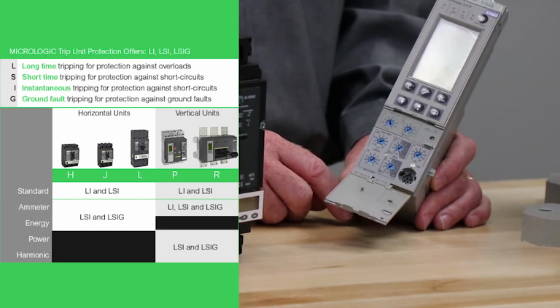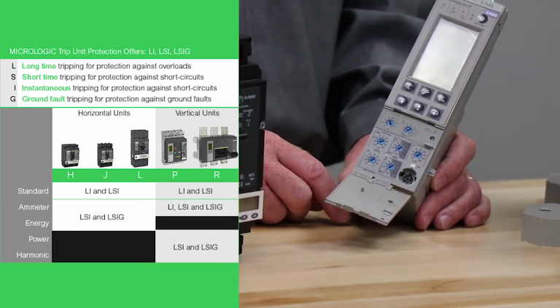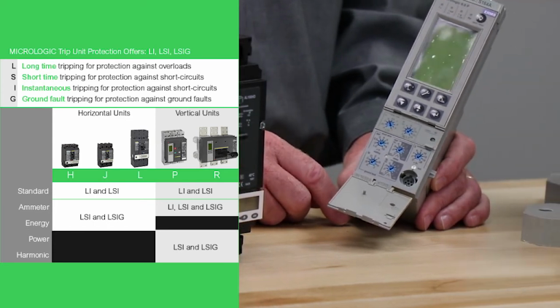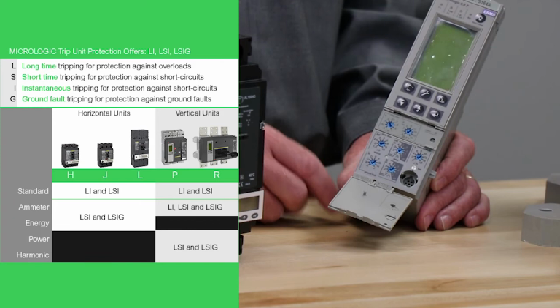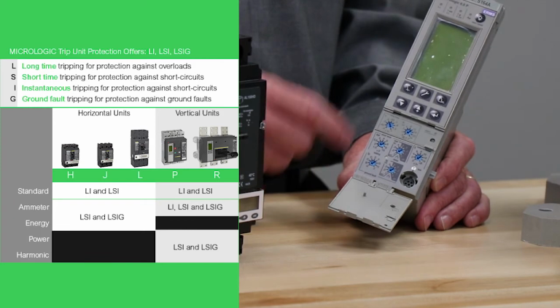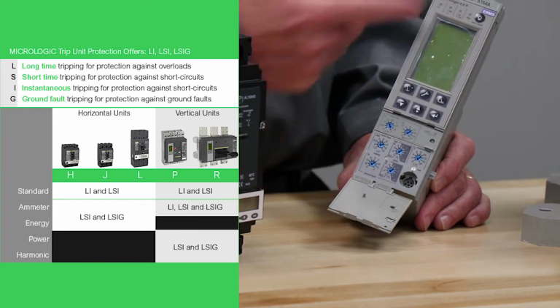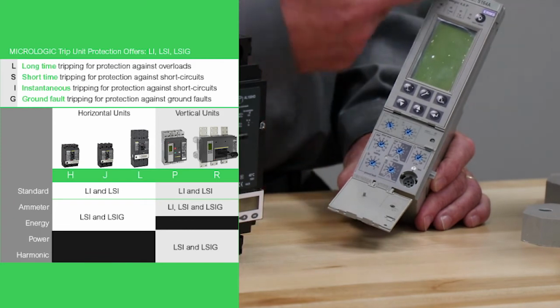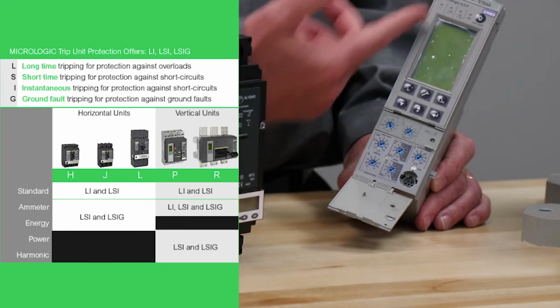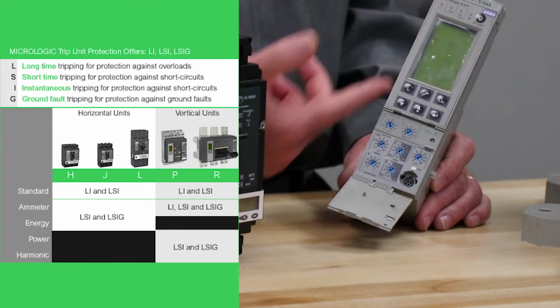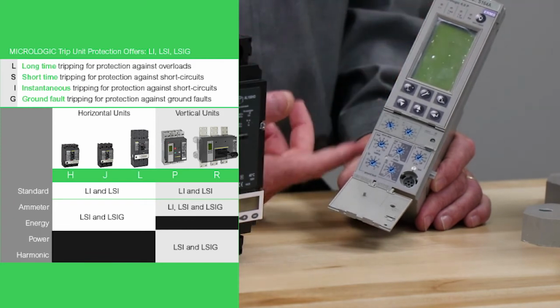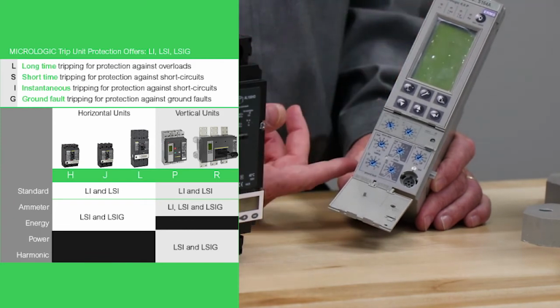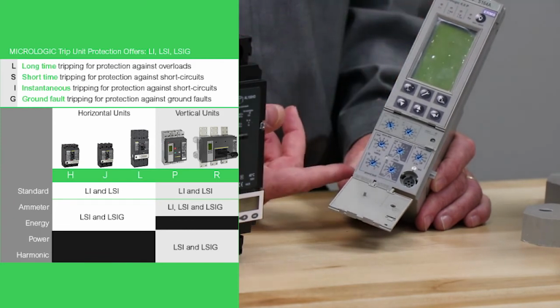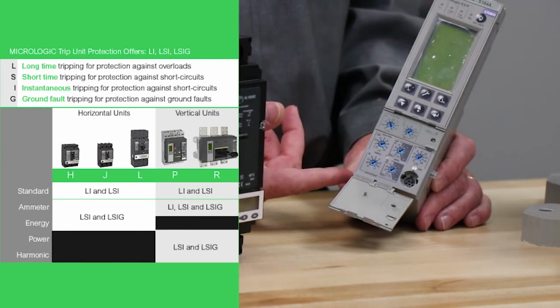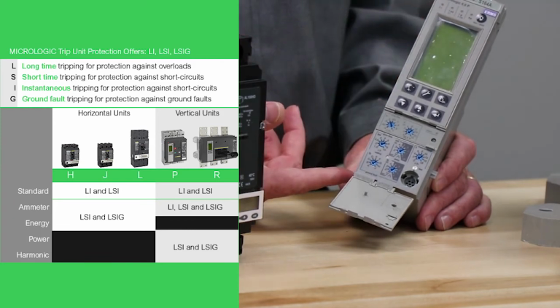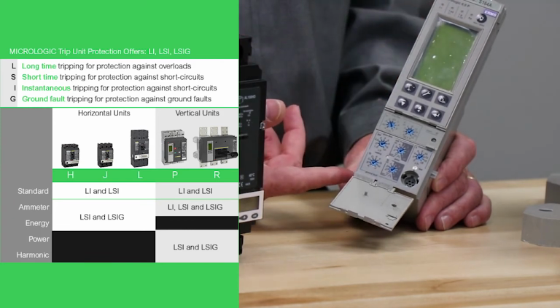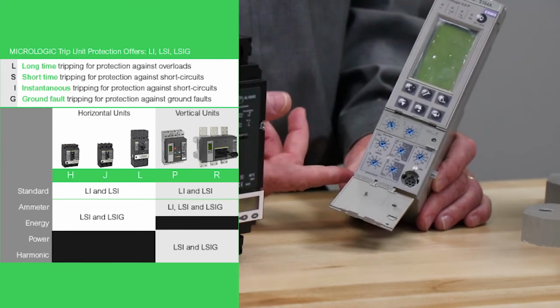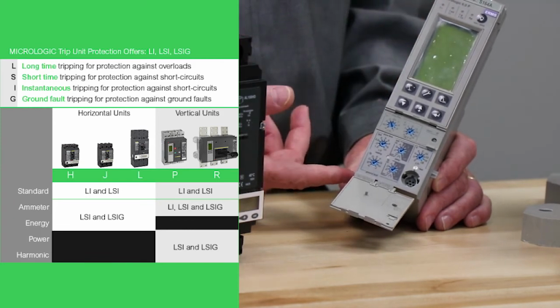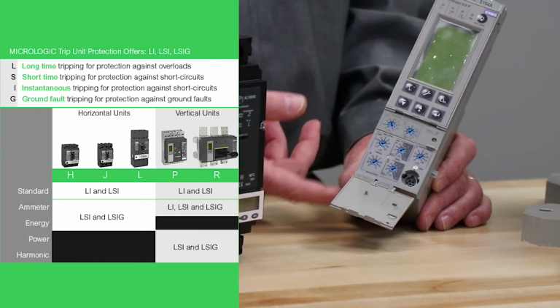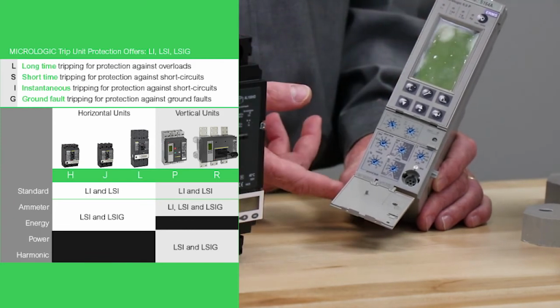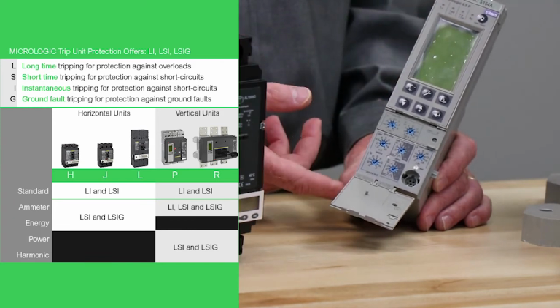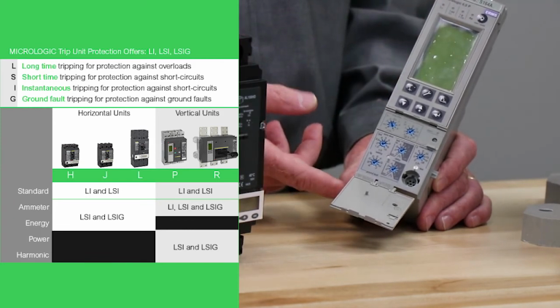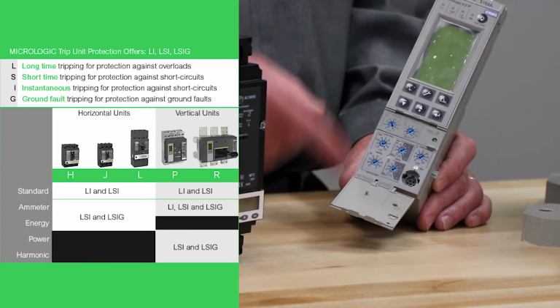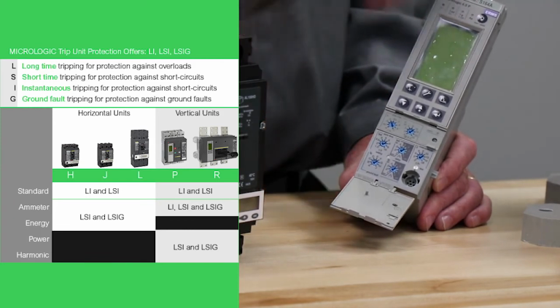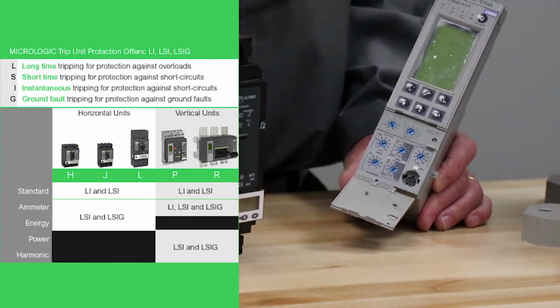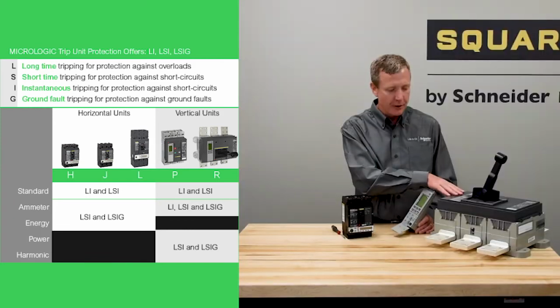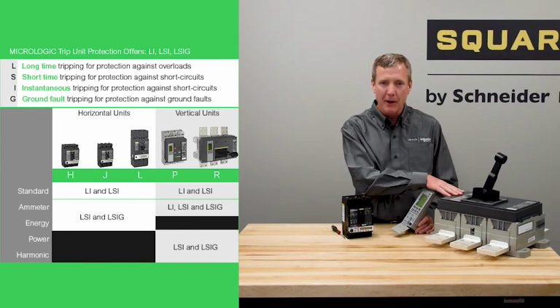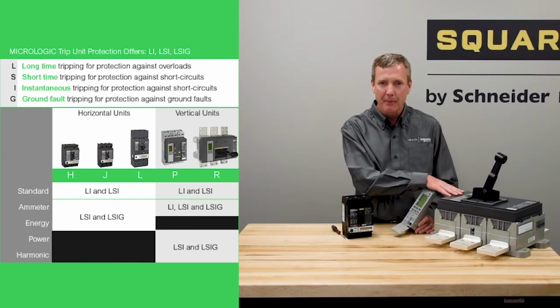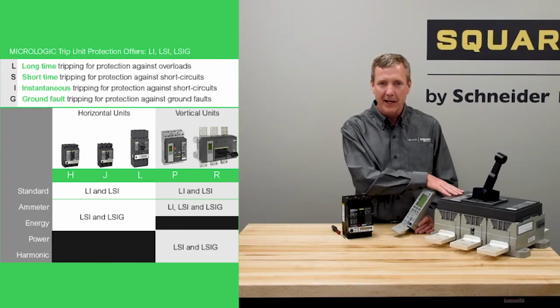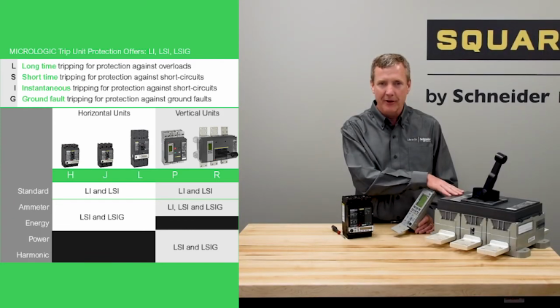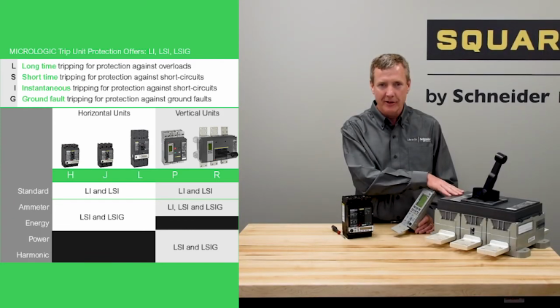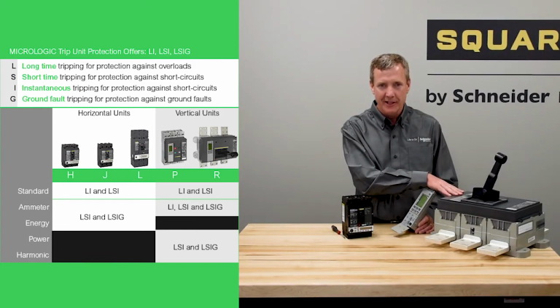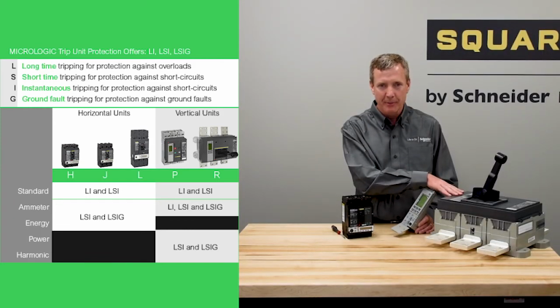The vertical style trip unit is also shown in our power pack R sample.